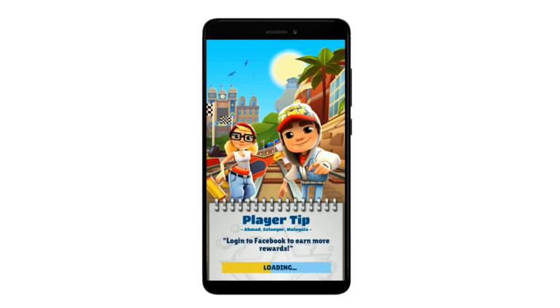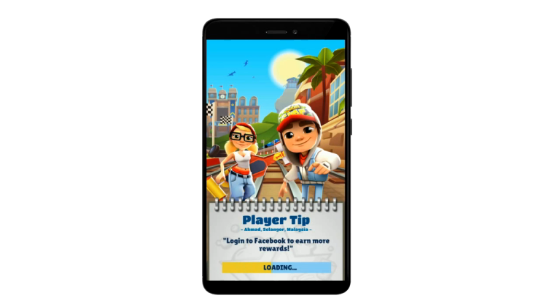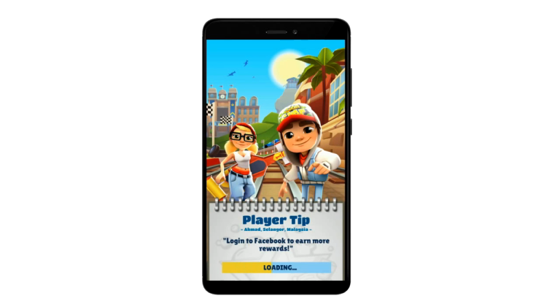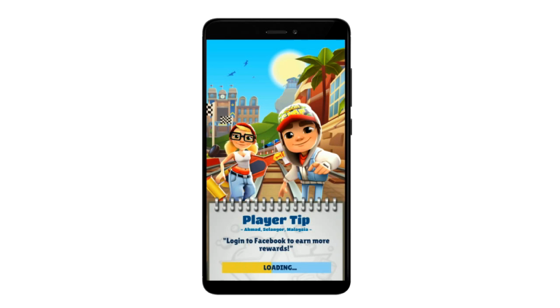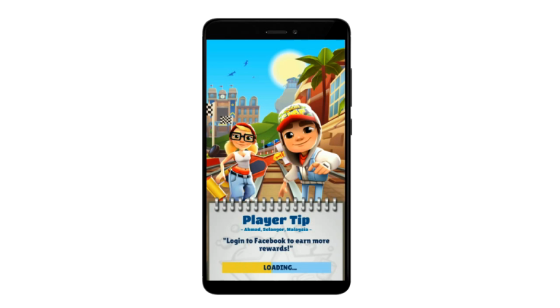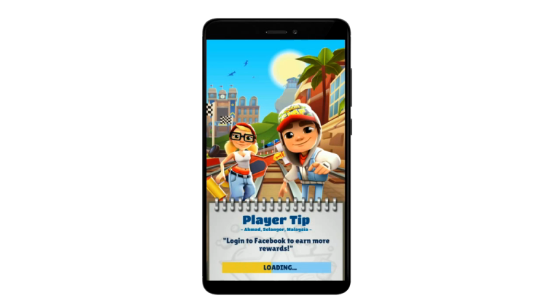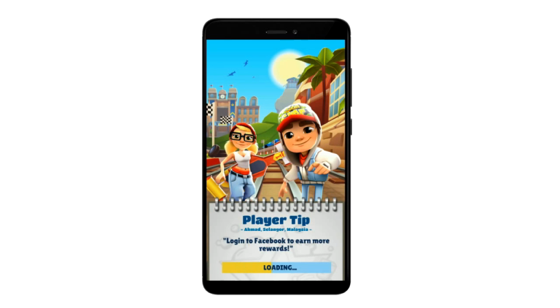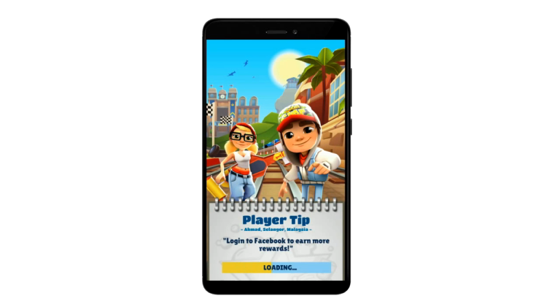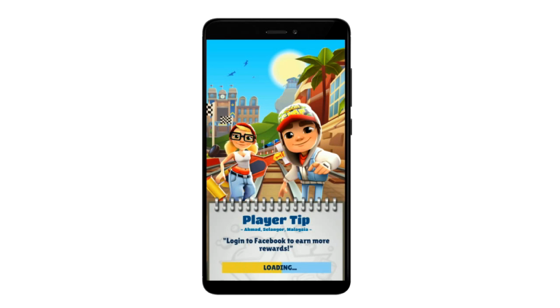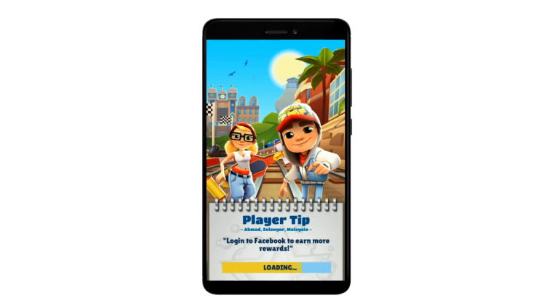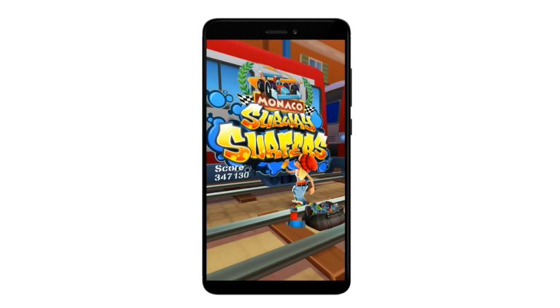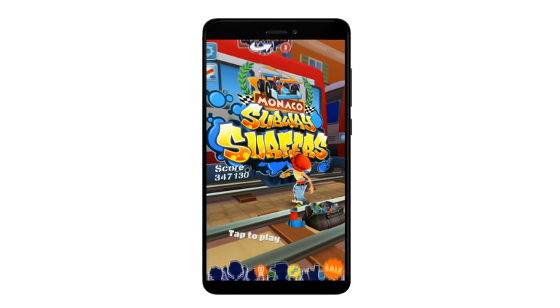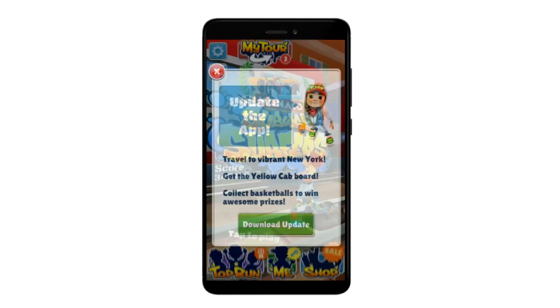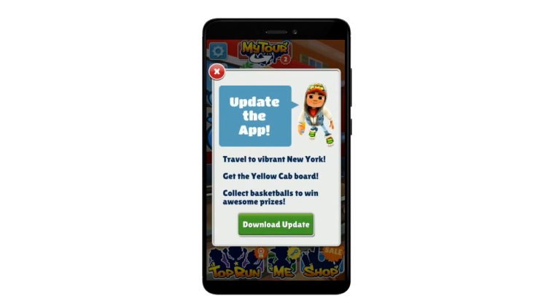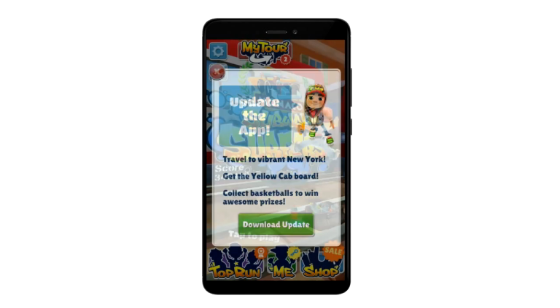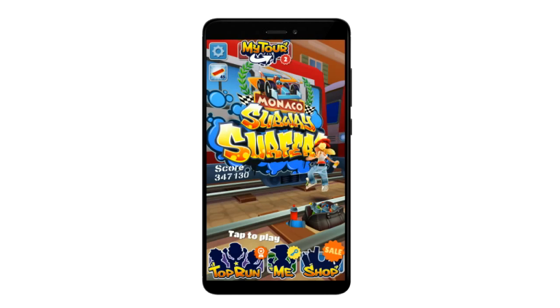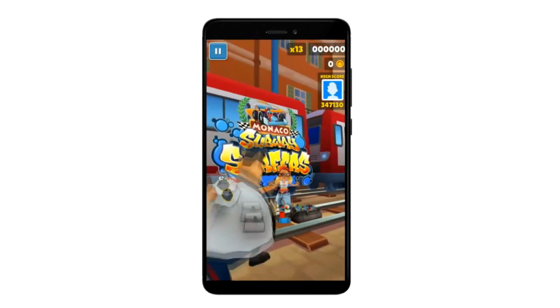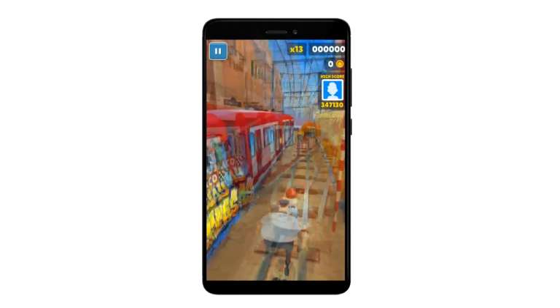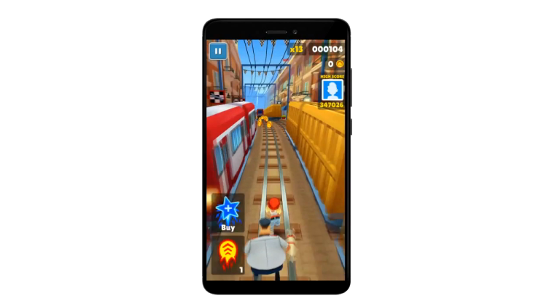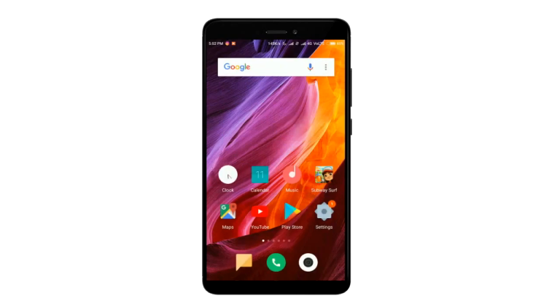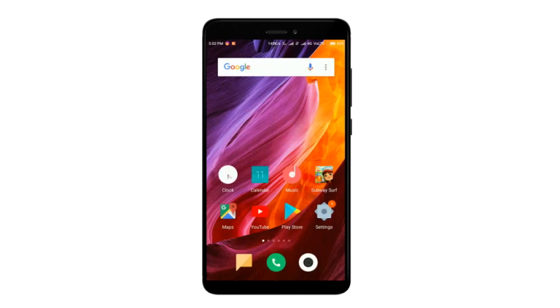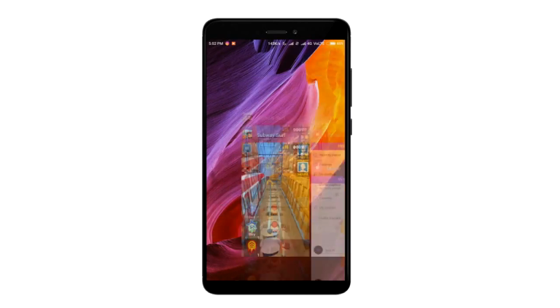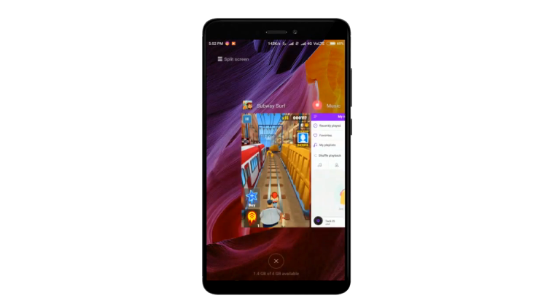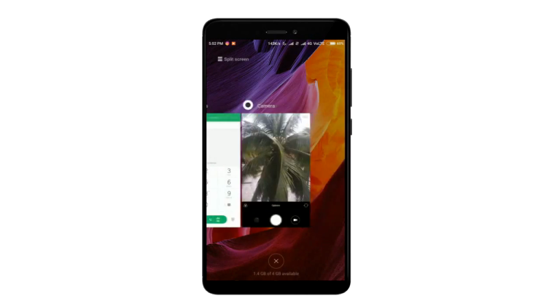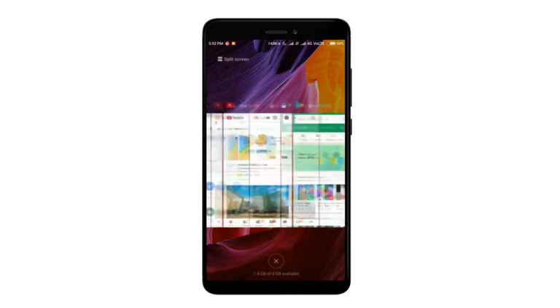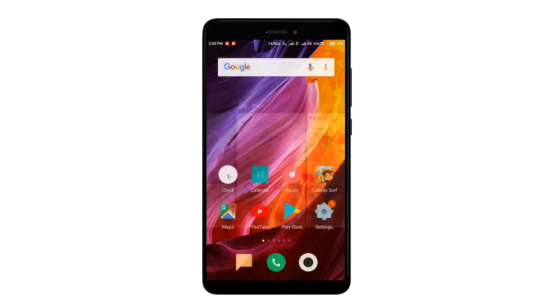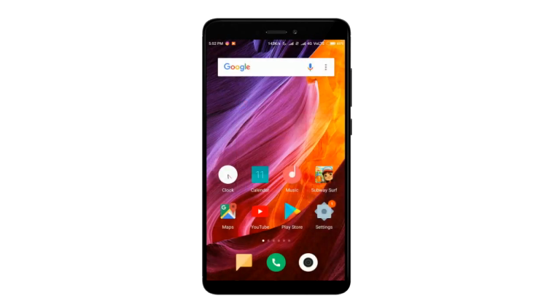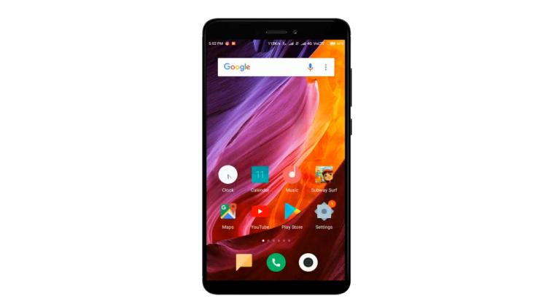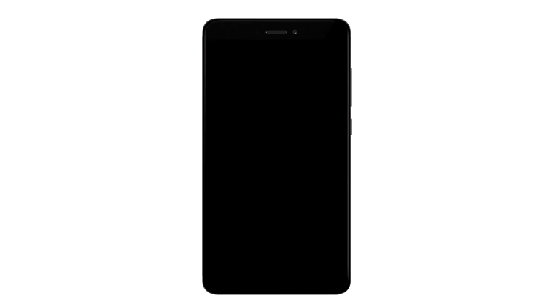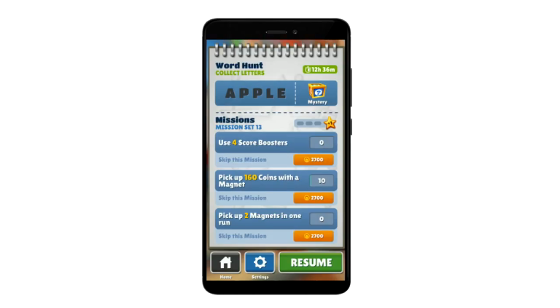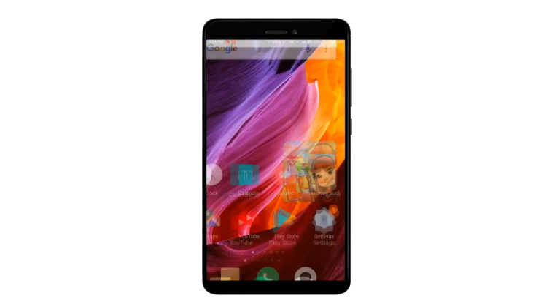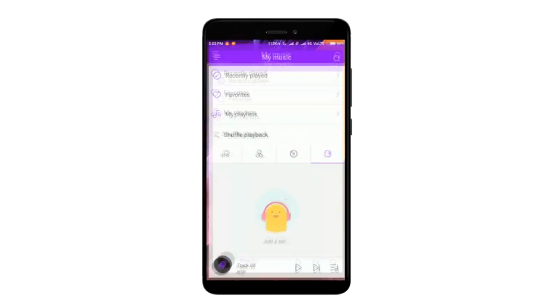Now it's clear that MIUI manages the RAM a whole lot better than the Pixel Experience ROM.